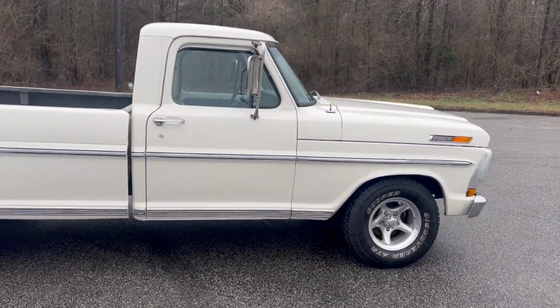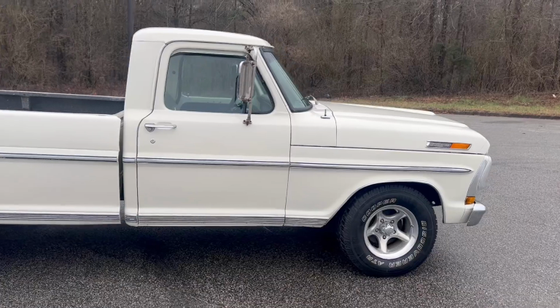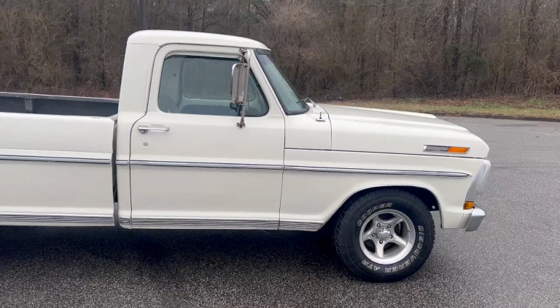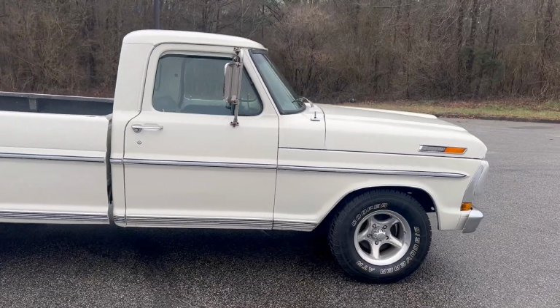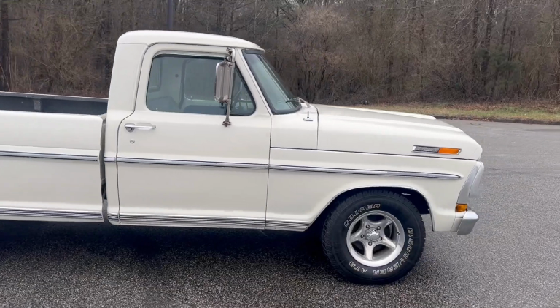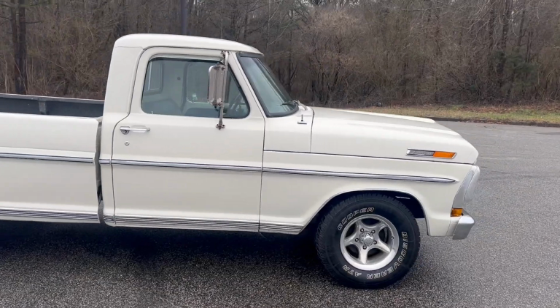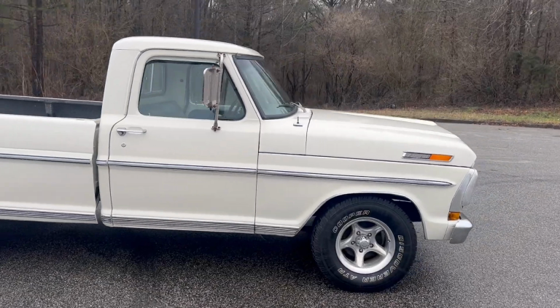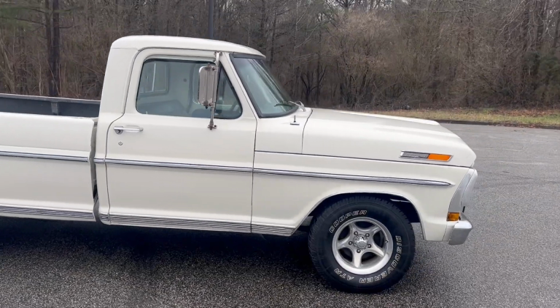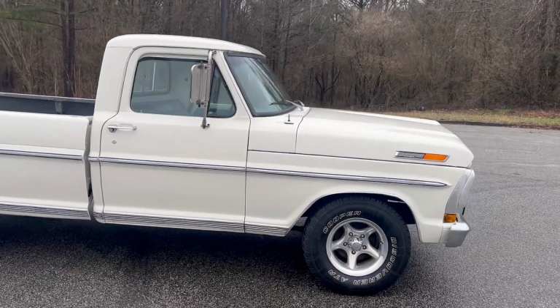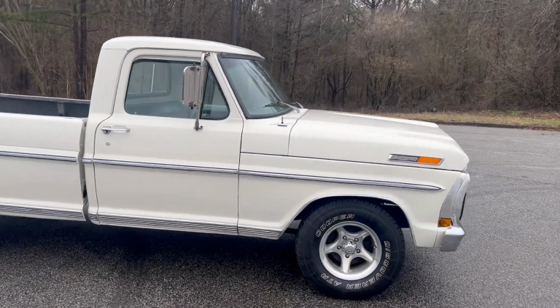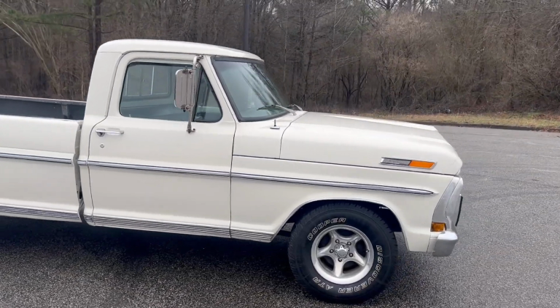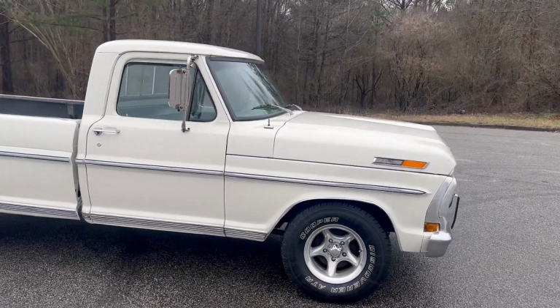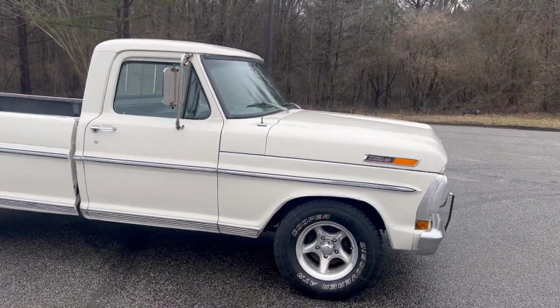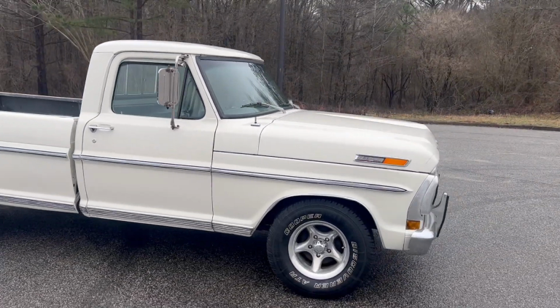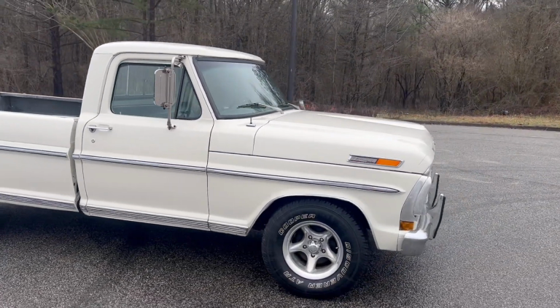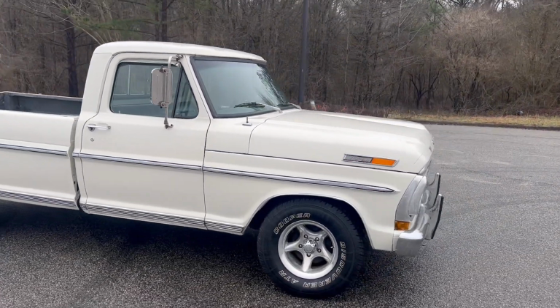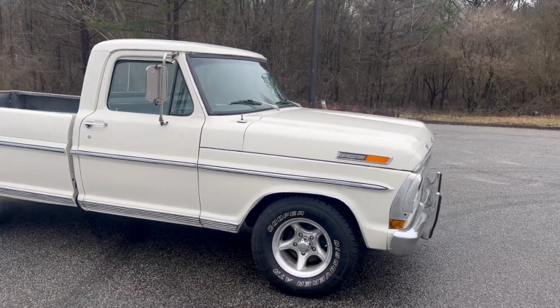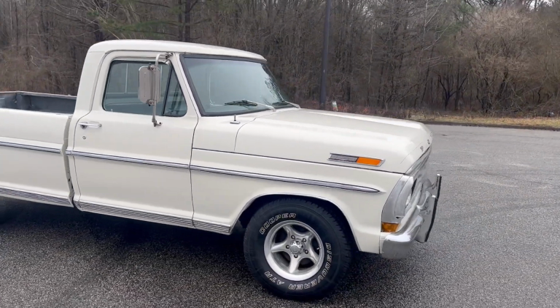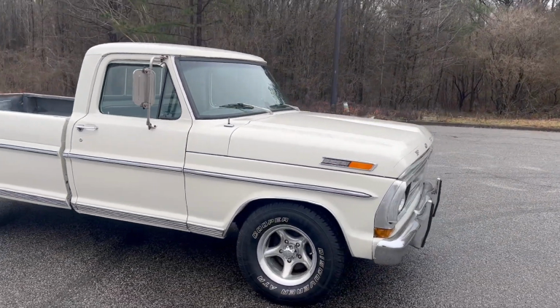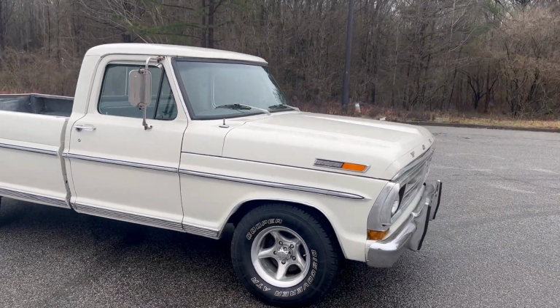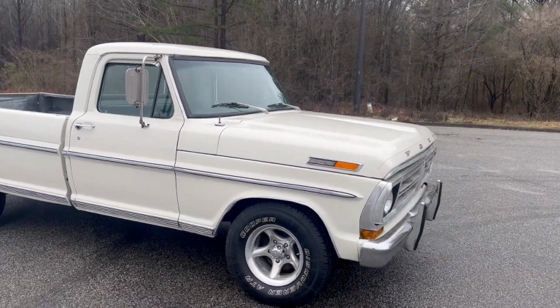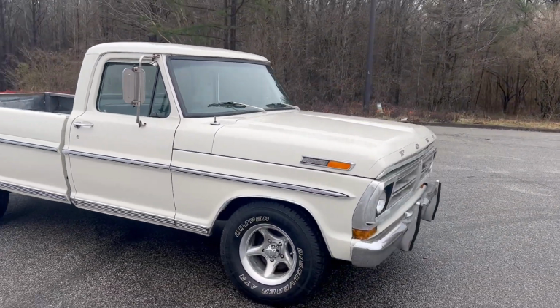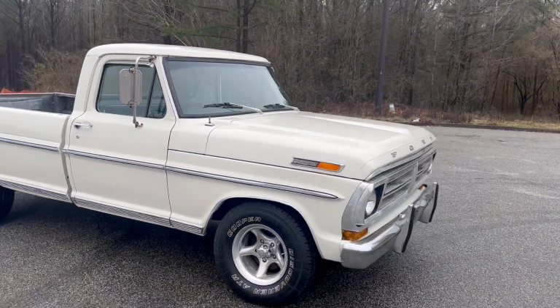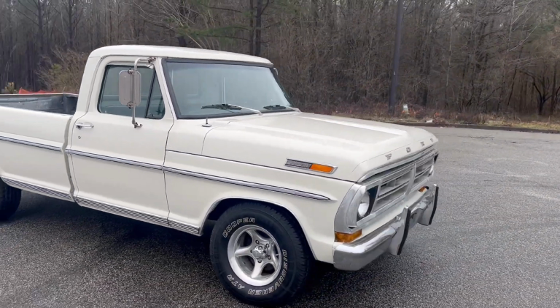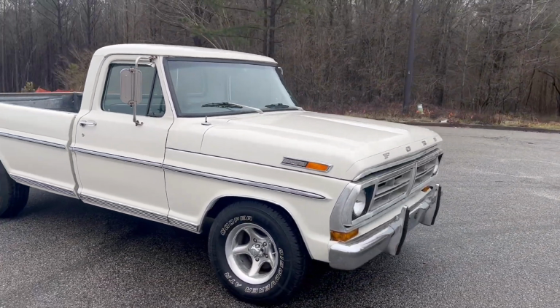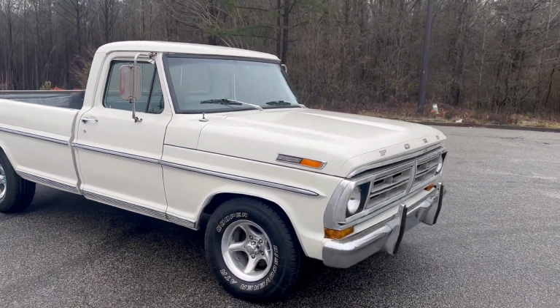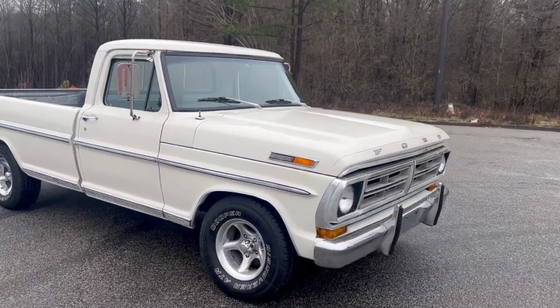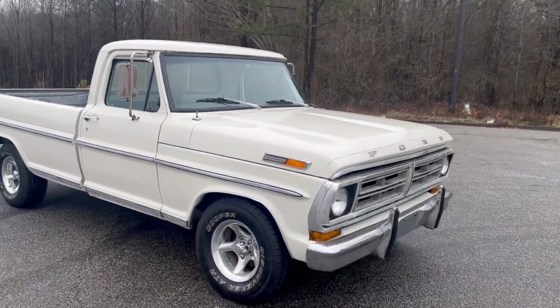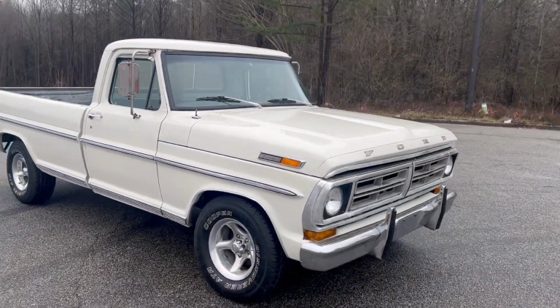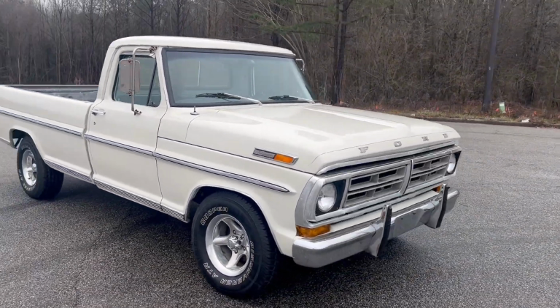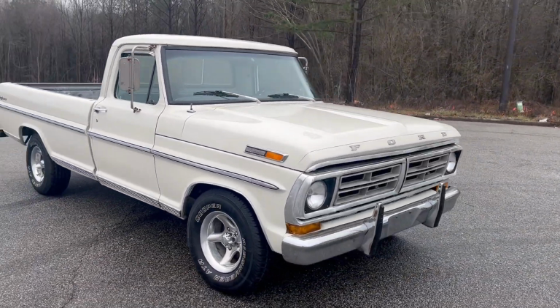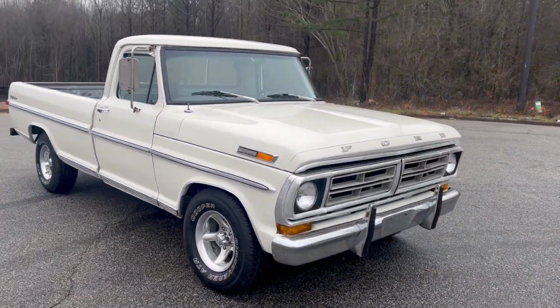The truck drives great. We're gonna go ahead and finish this walk around, get to the inside, and do a quick test drive.